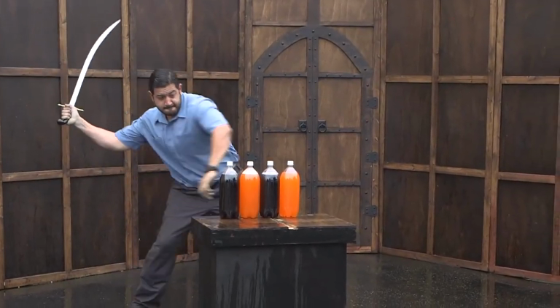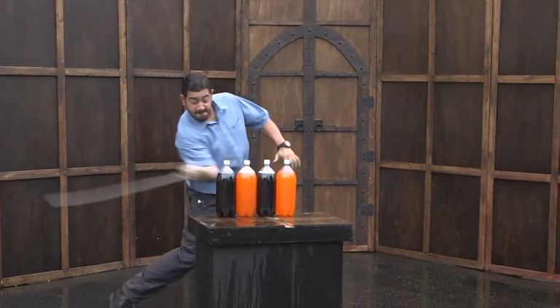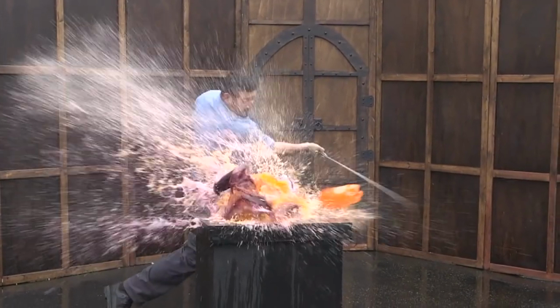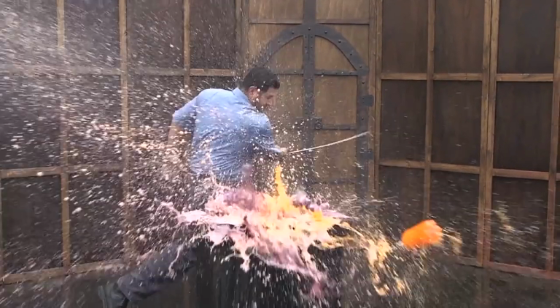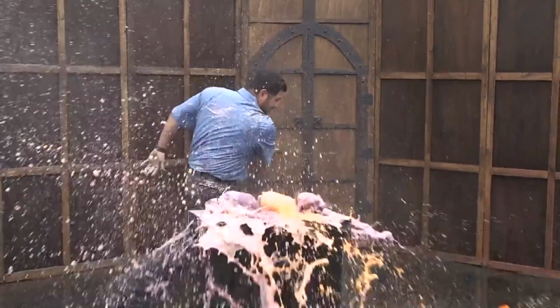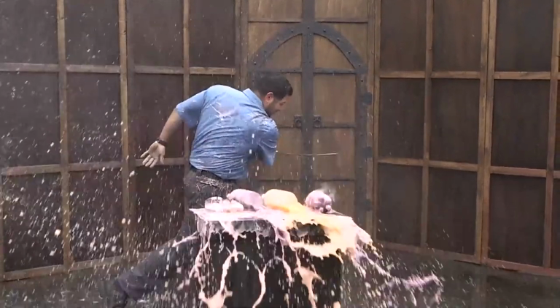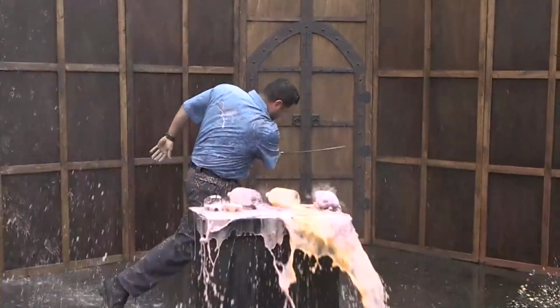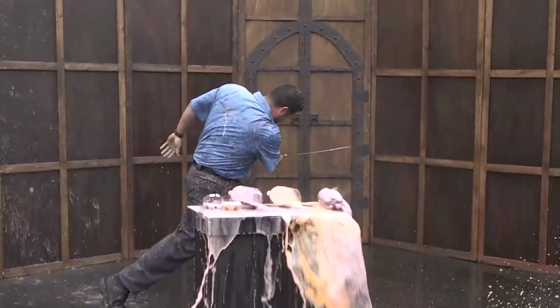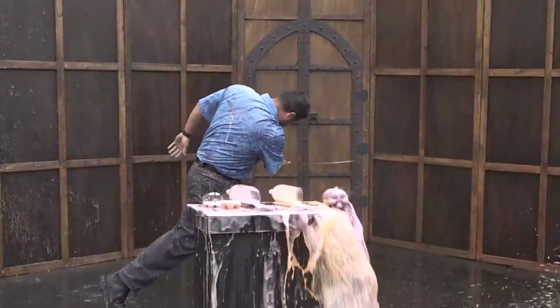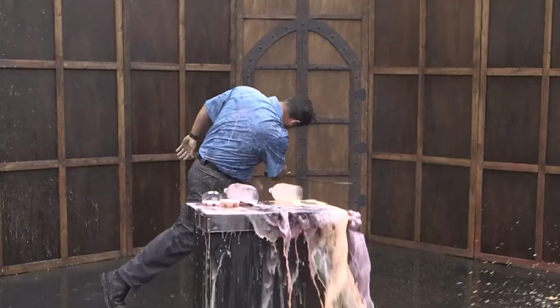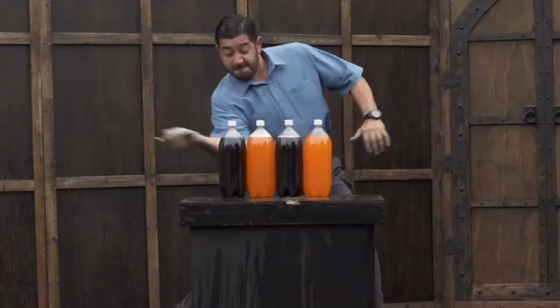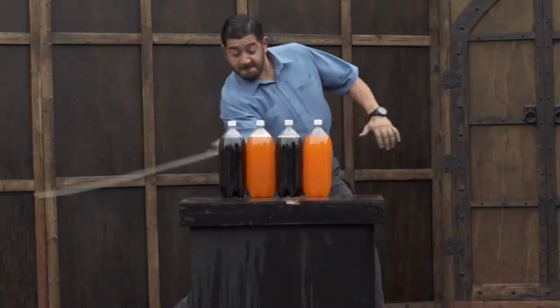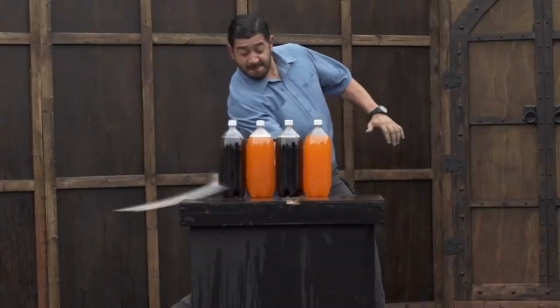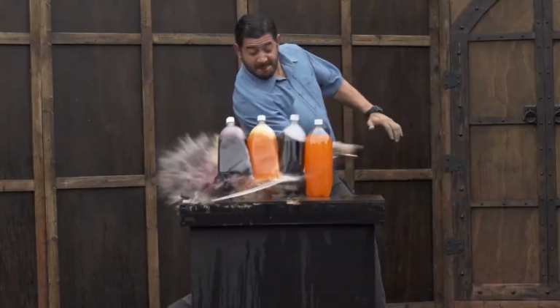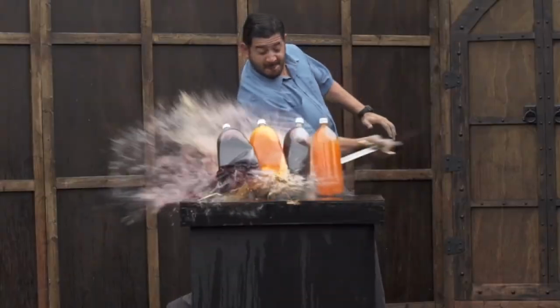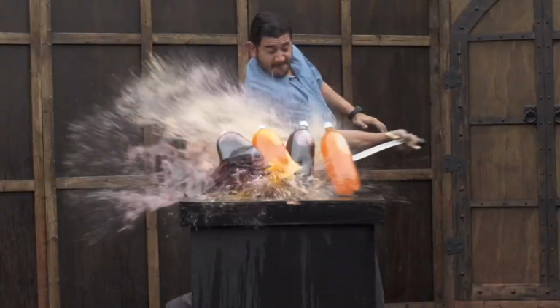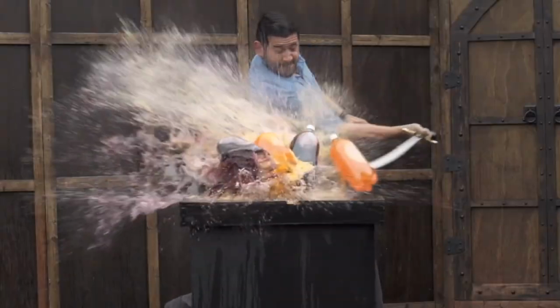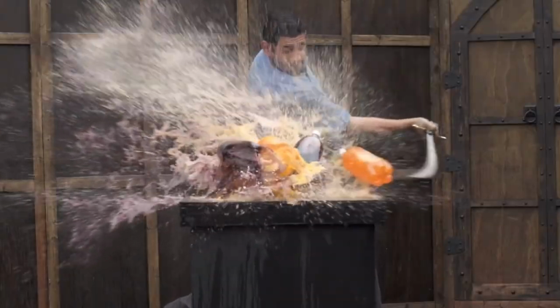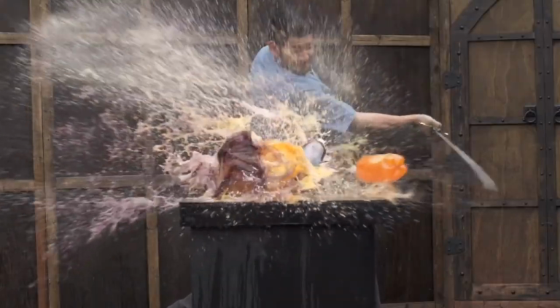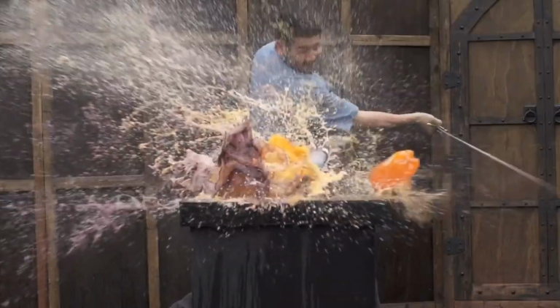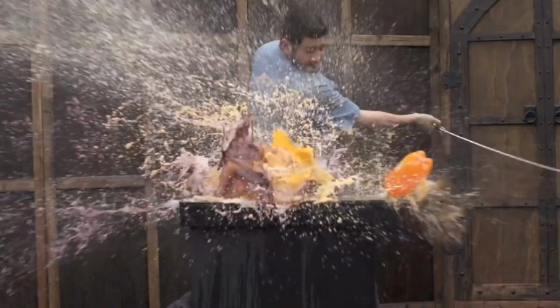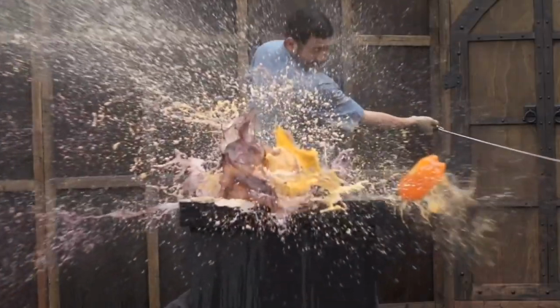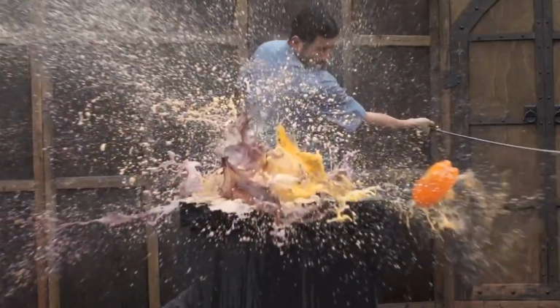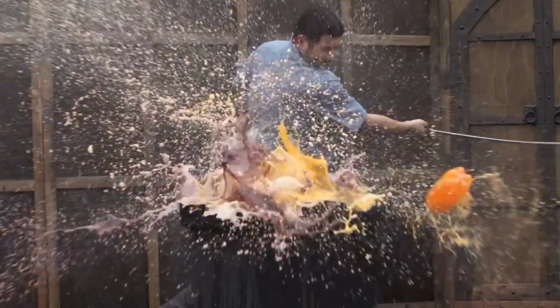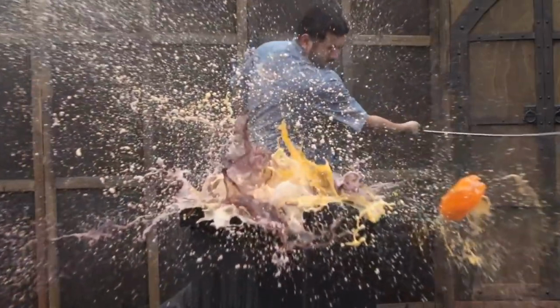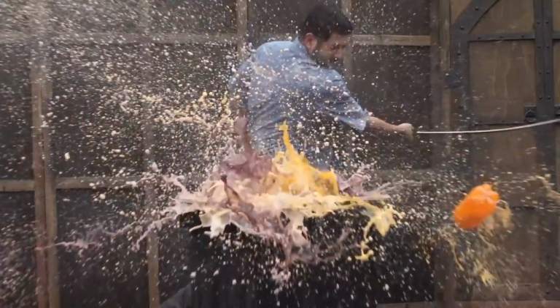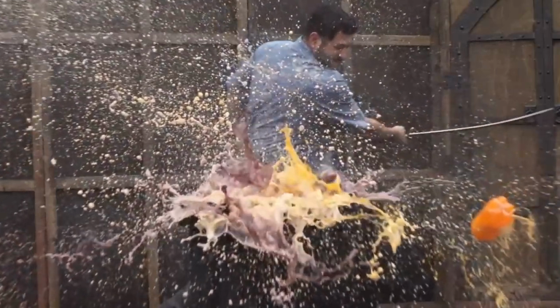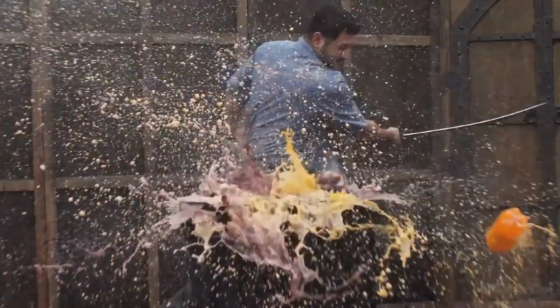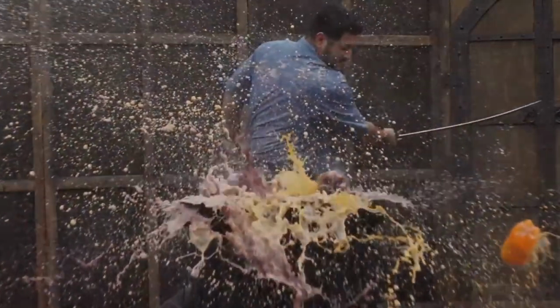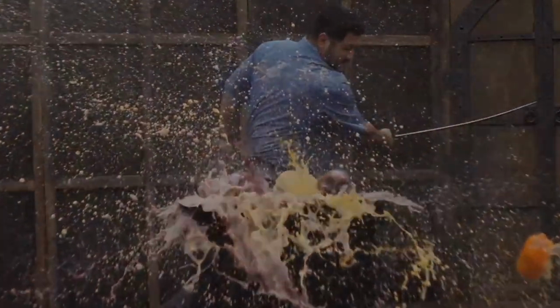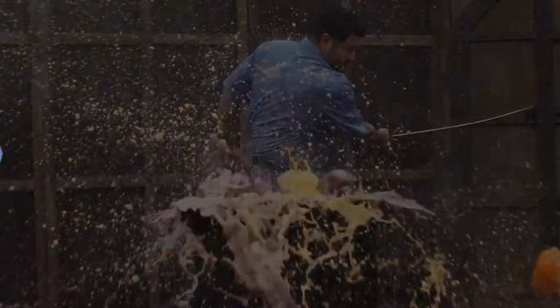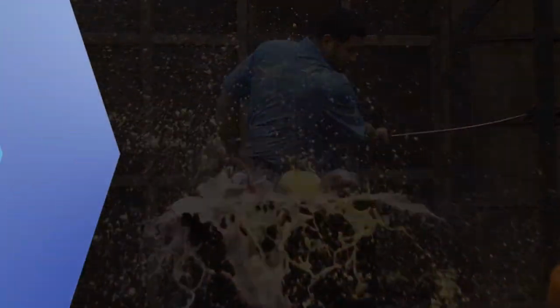This sword is curved and looks thin, but it is as powerful as its name.